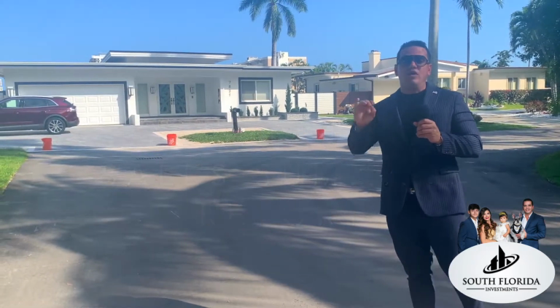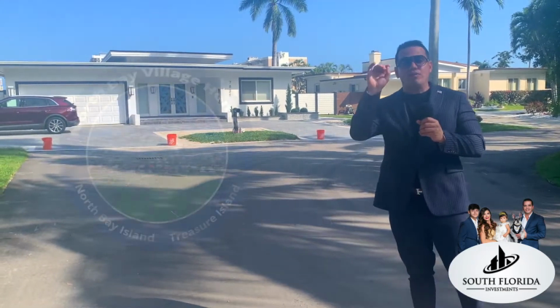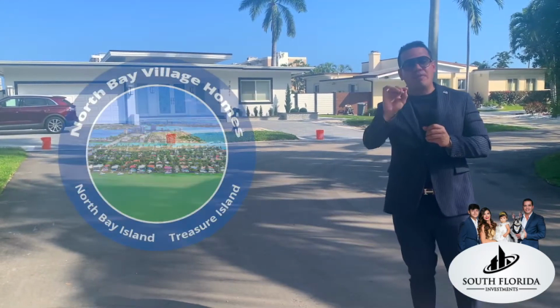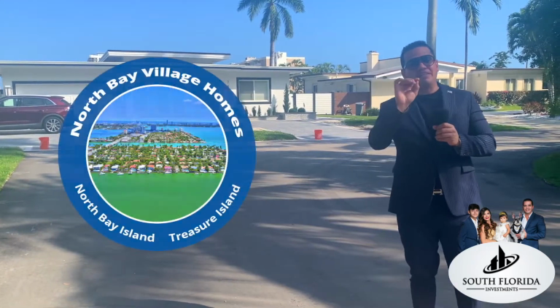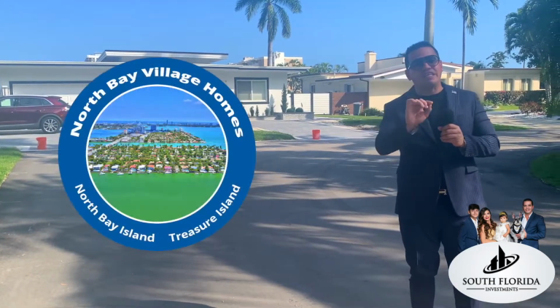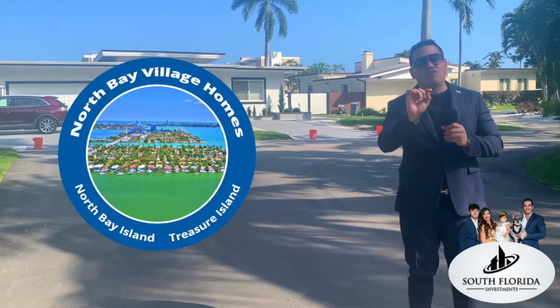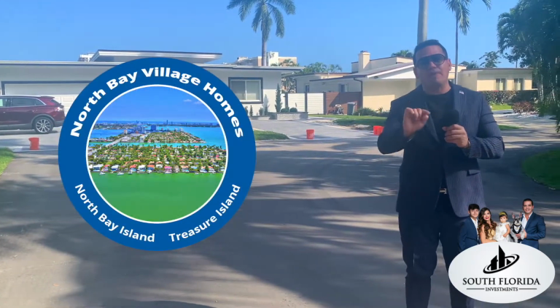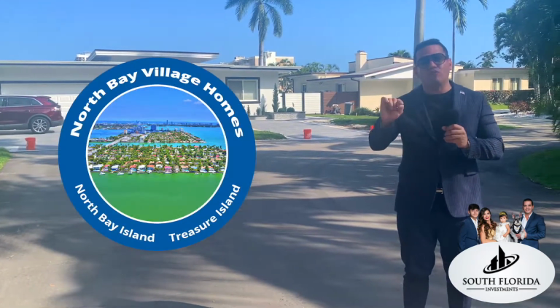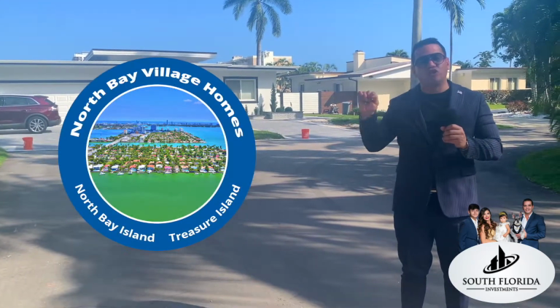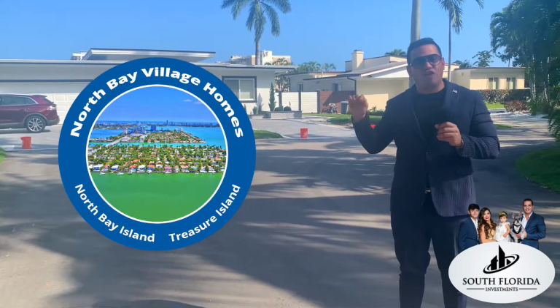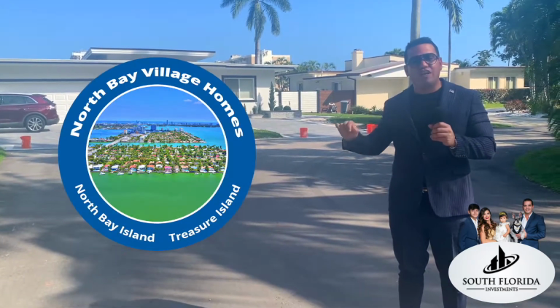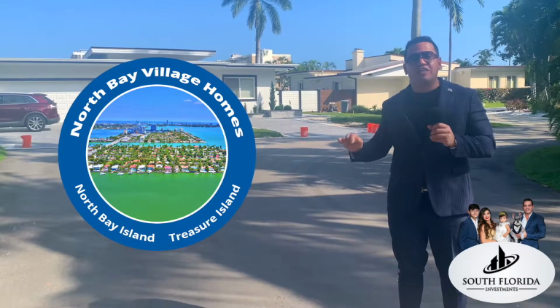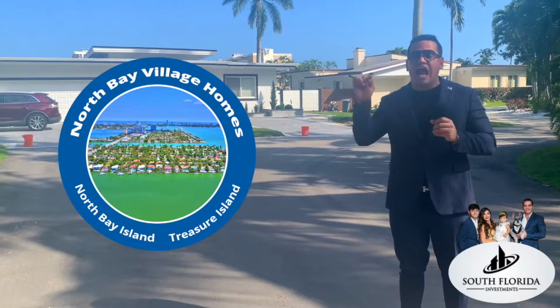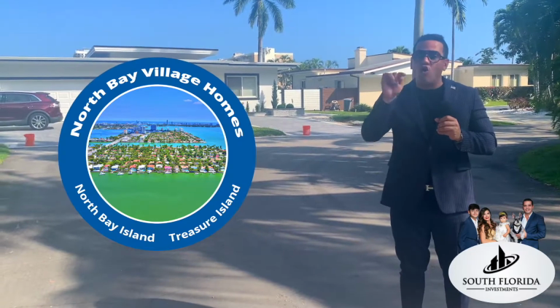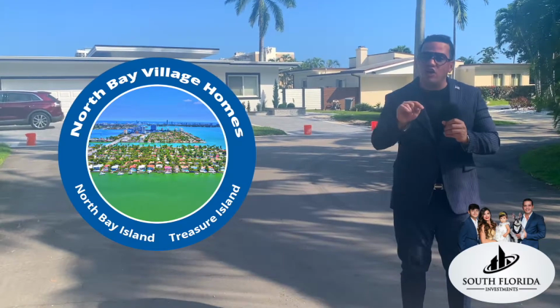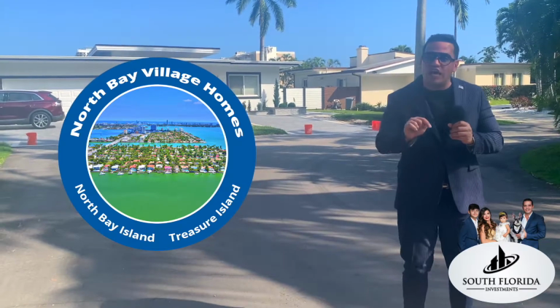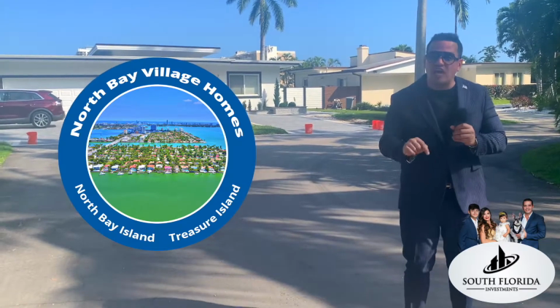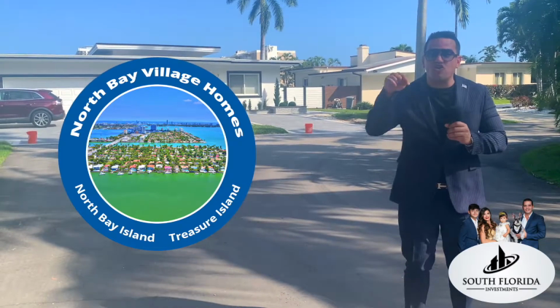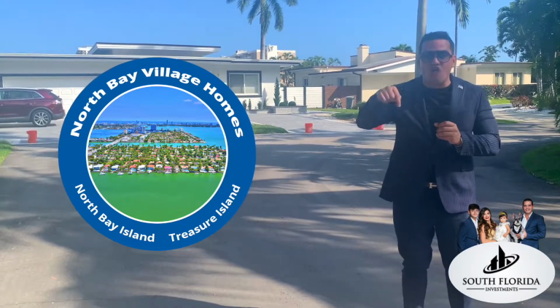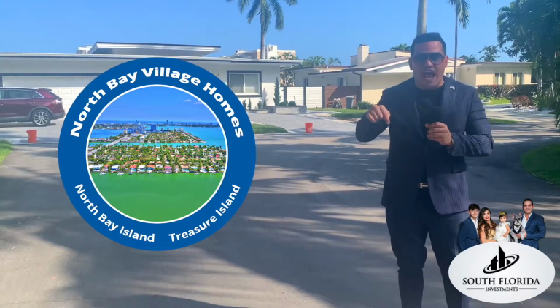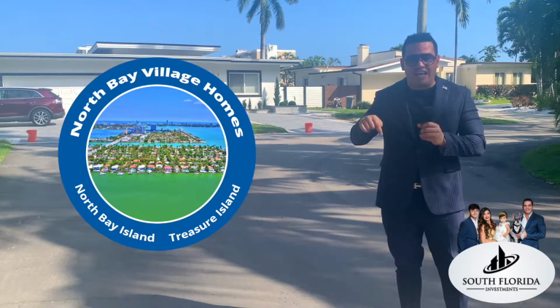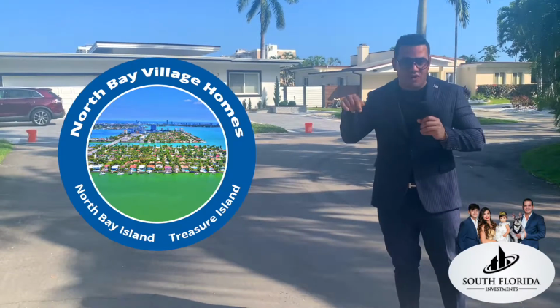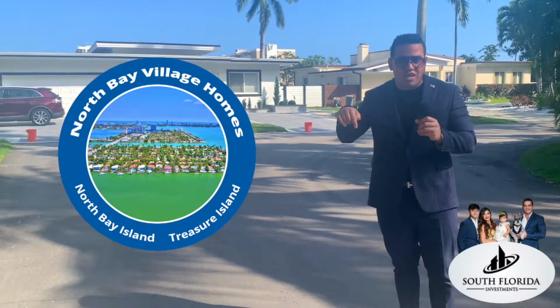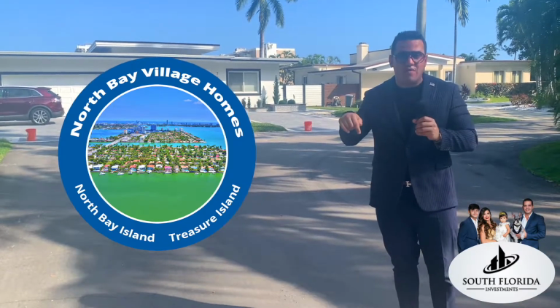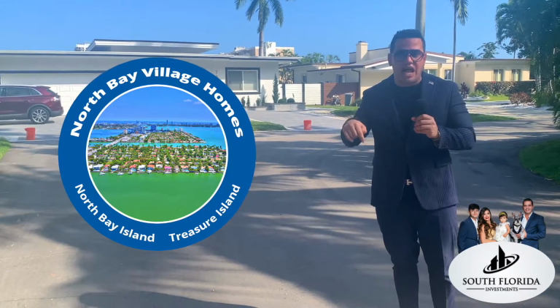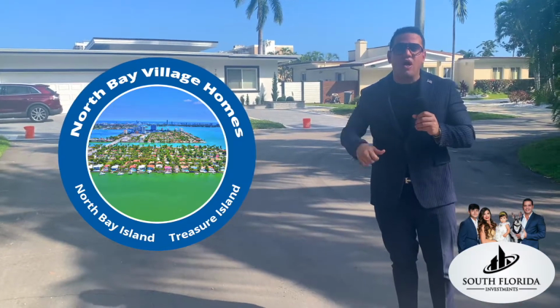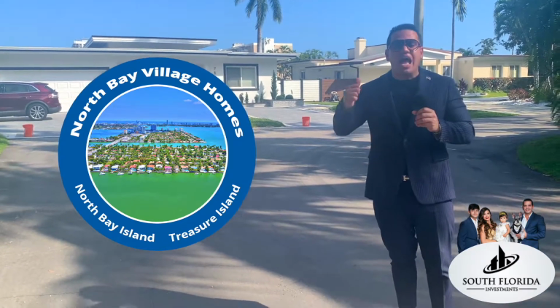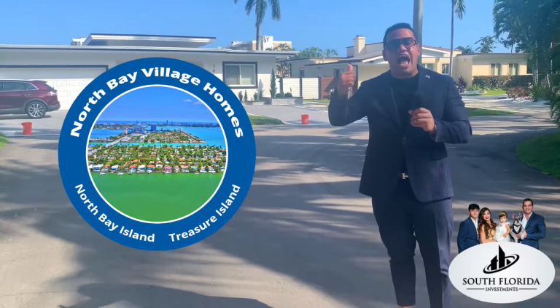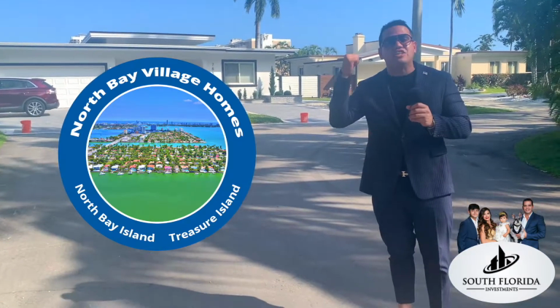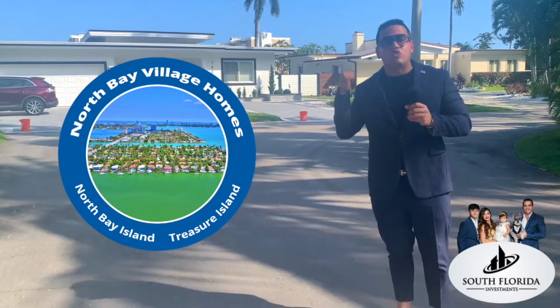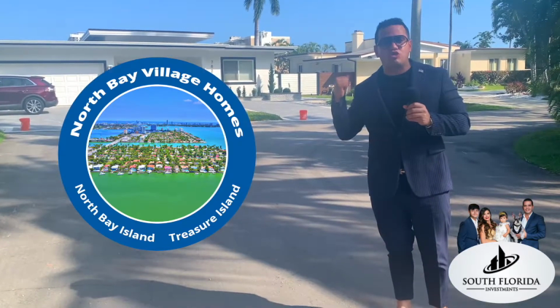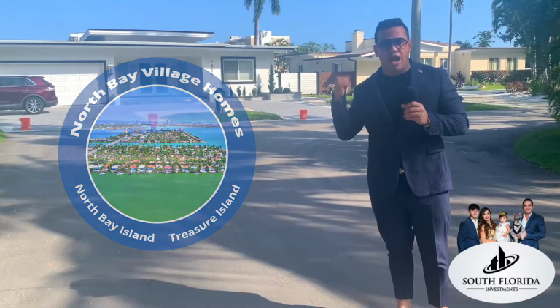Remember that the single-family homes in Norbert Village are only located in Norbert Island, where we are right now, and in Treasure Island.